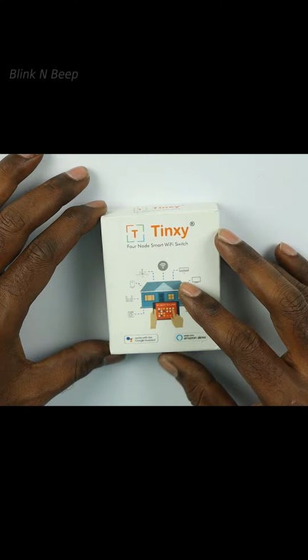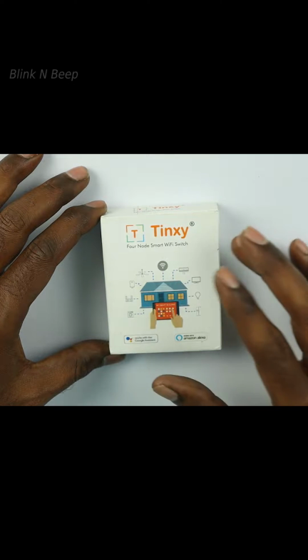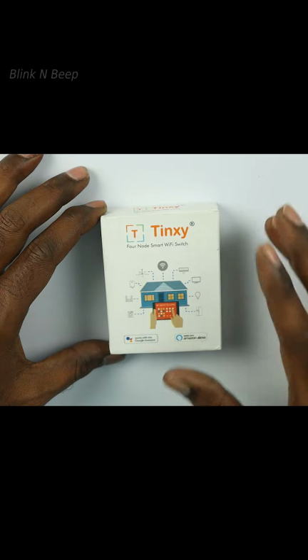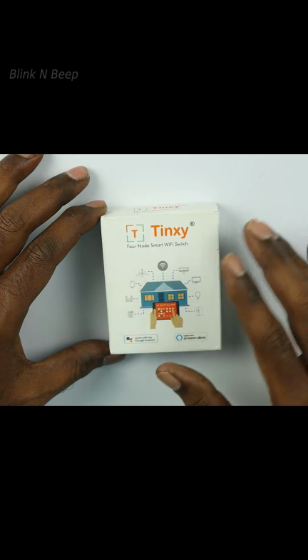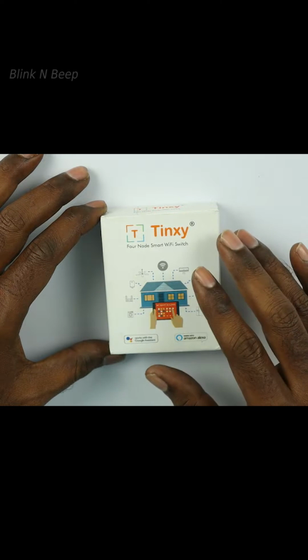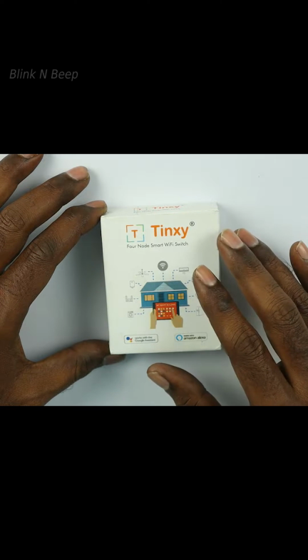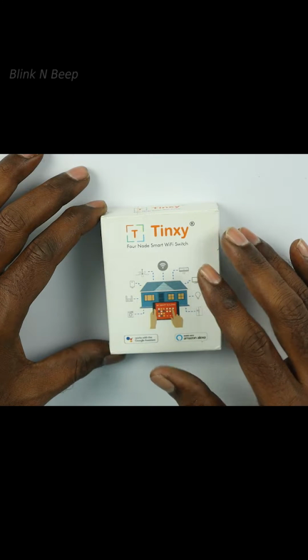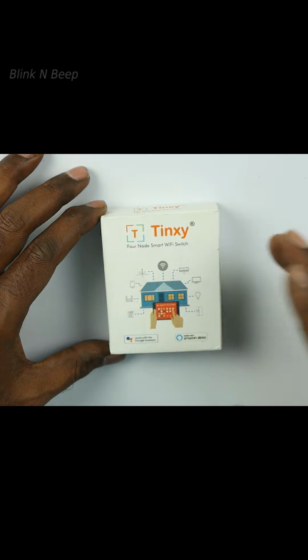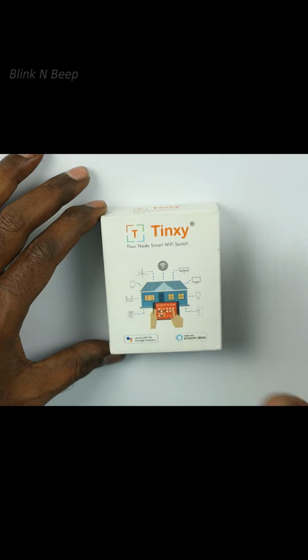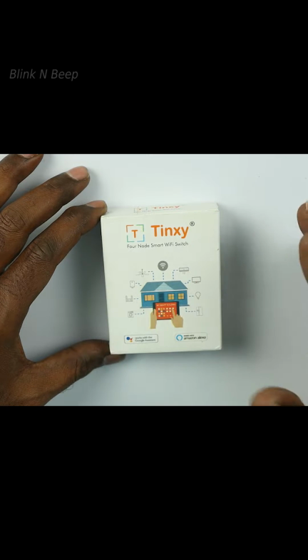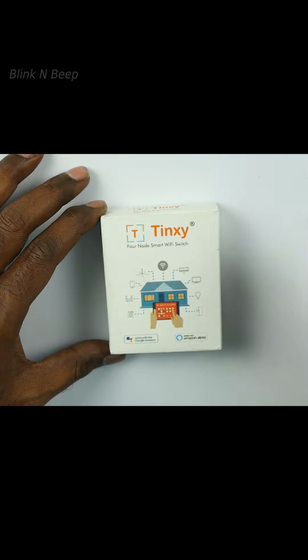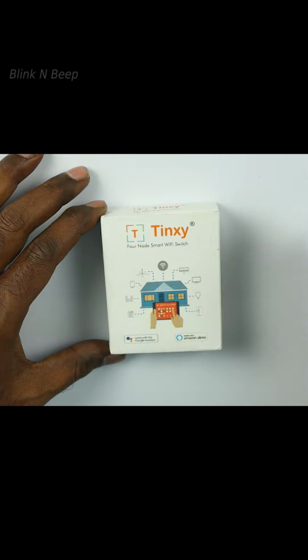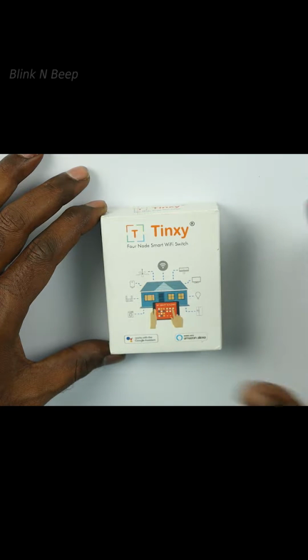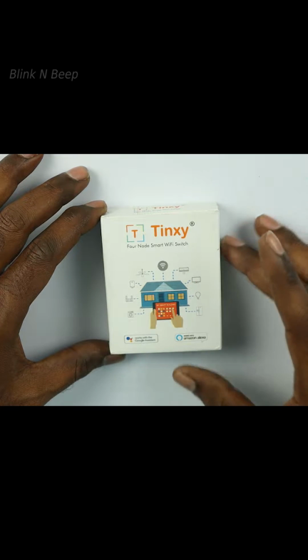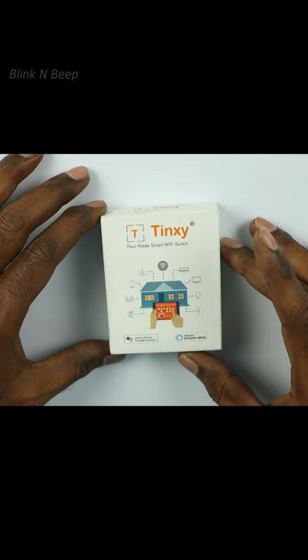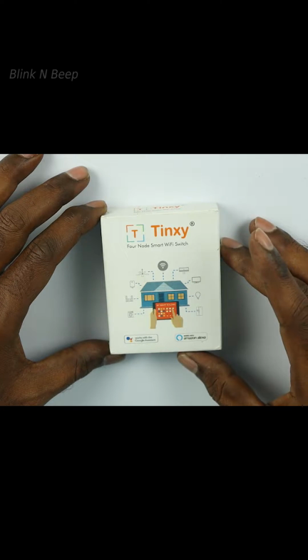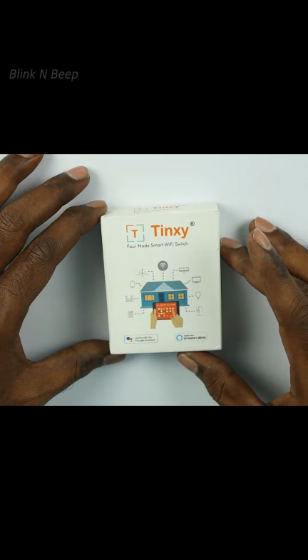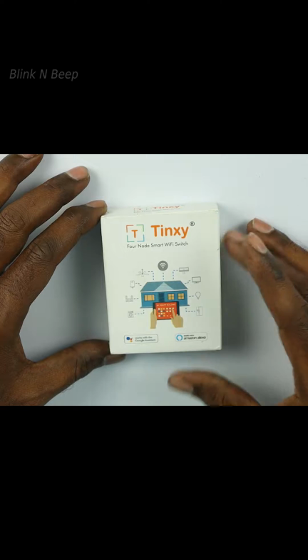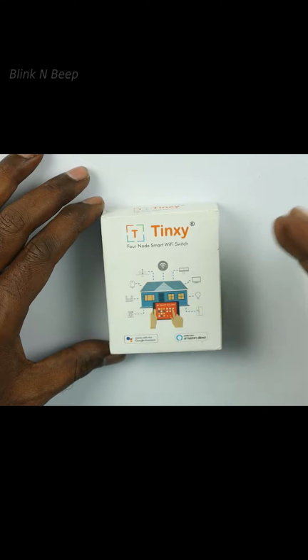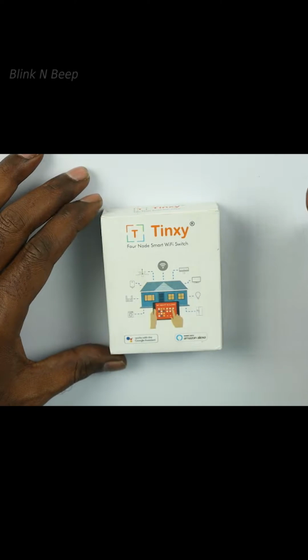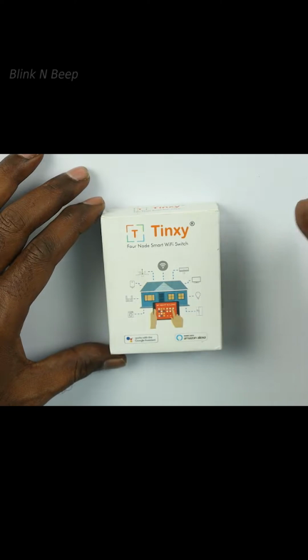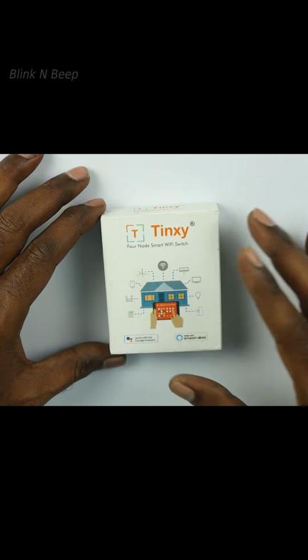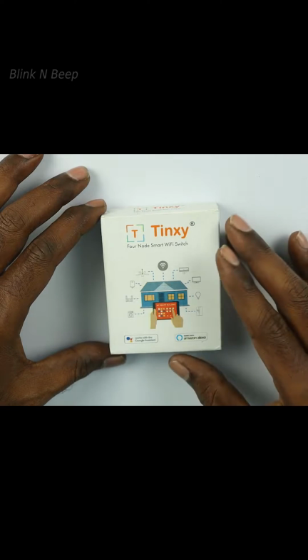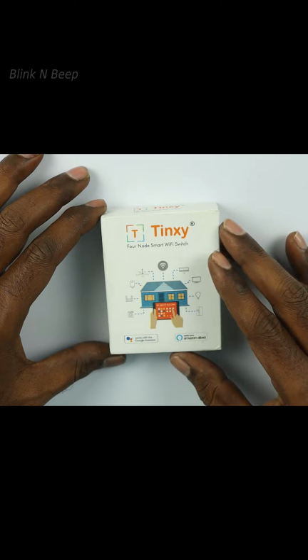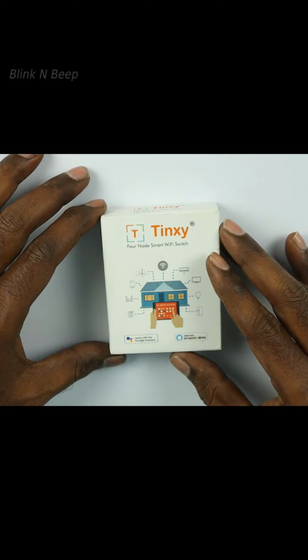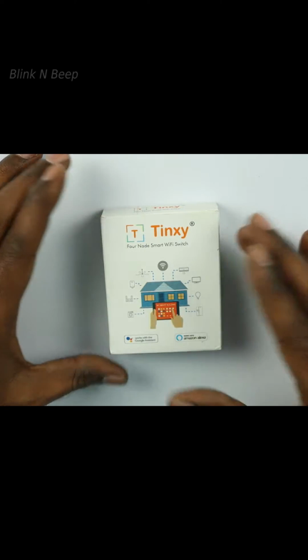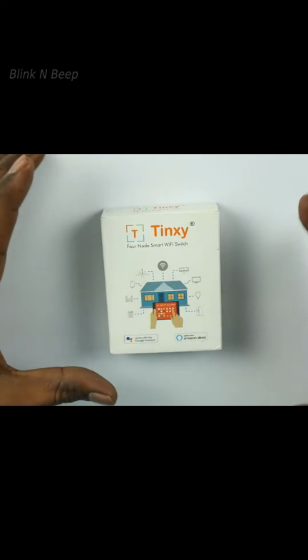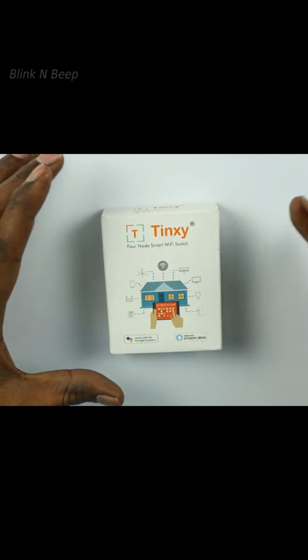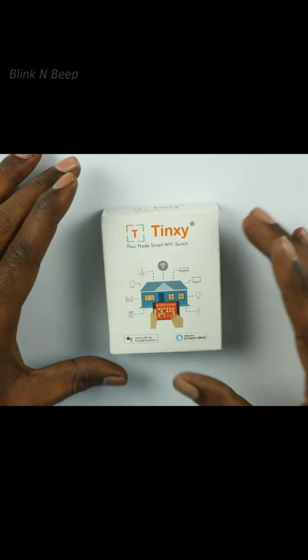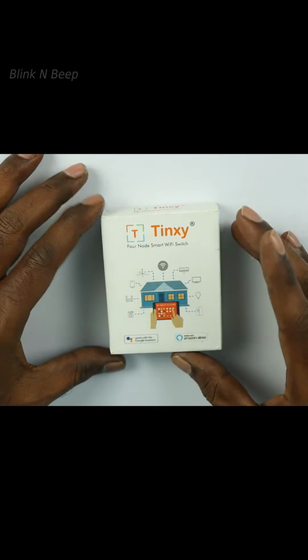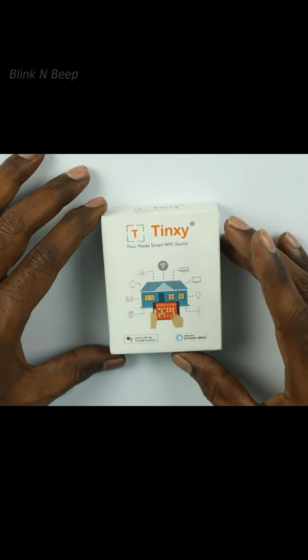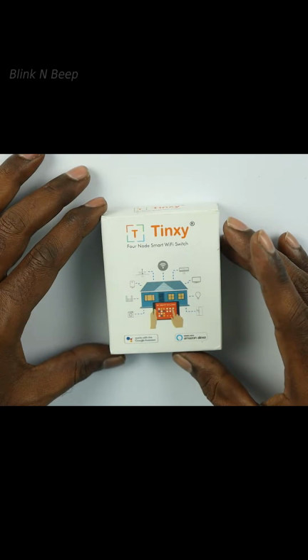The price of this product is 1479 INR. The link is in the description — please check if needed.